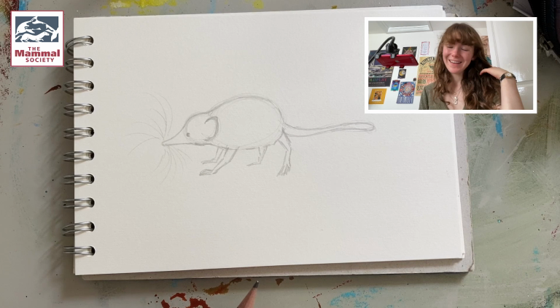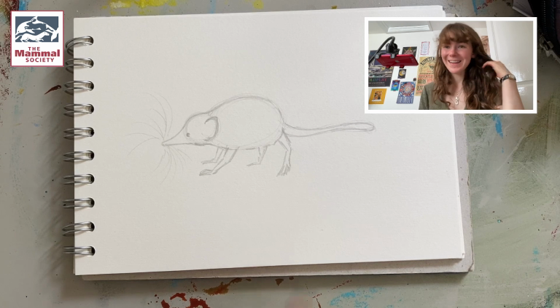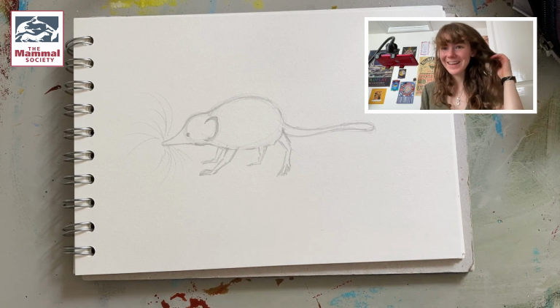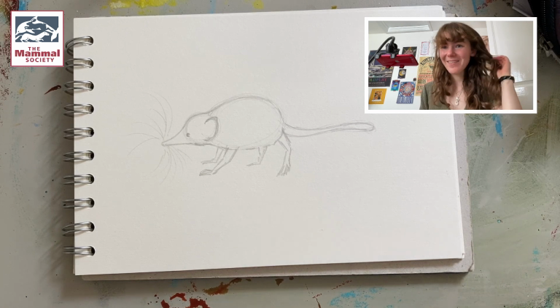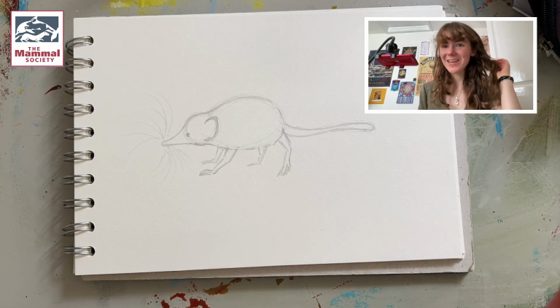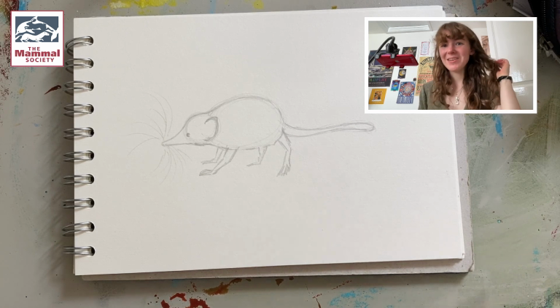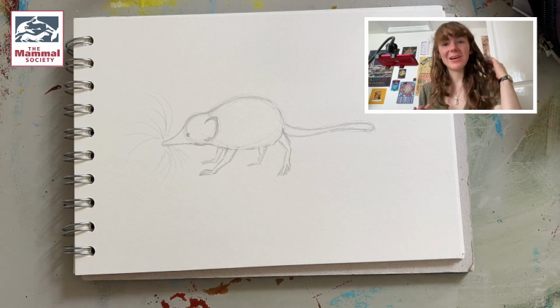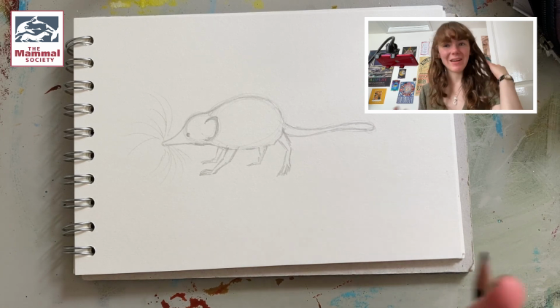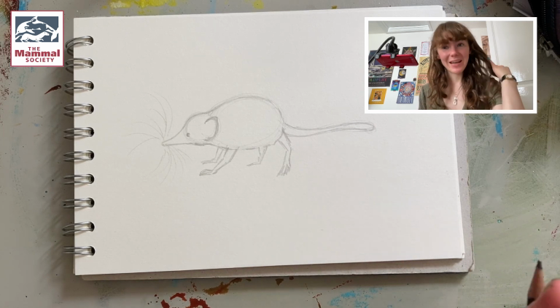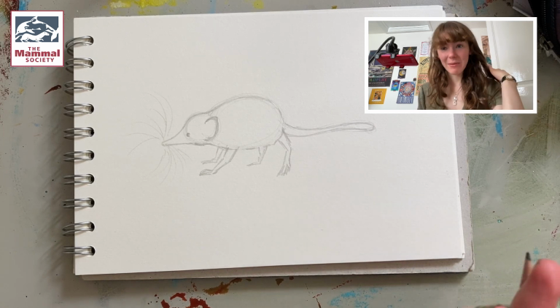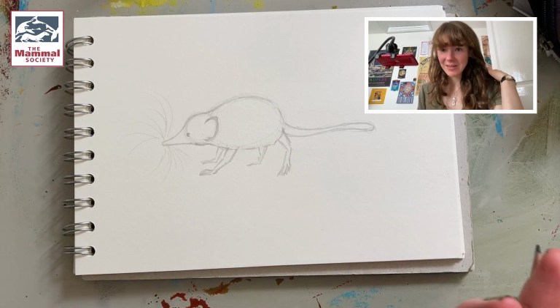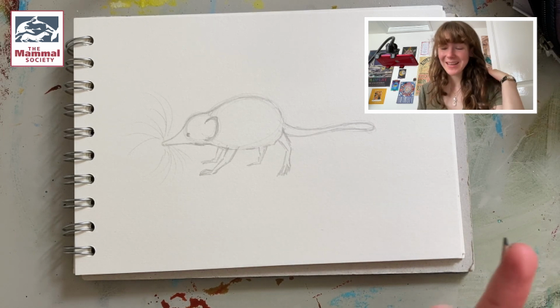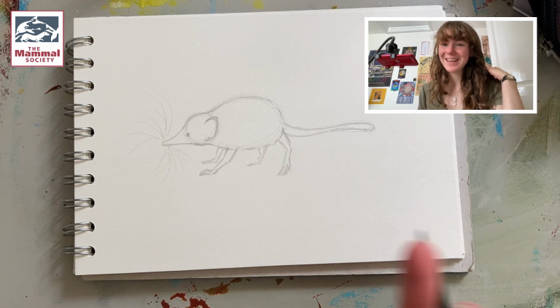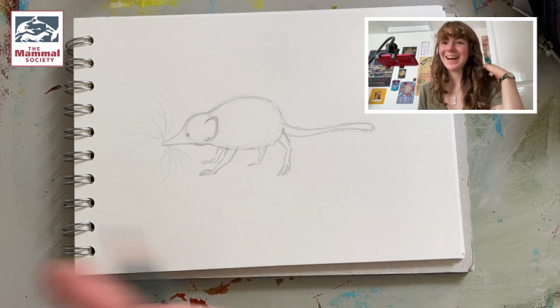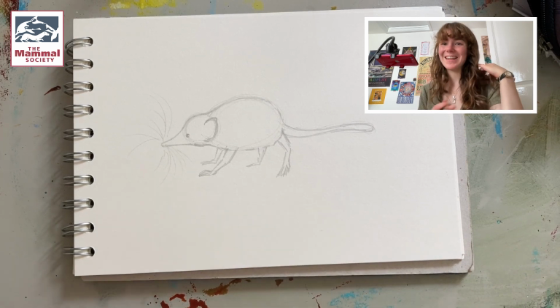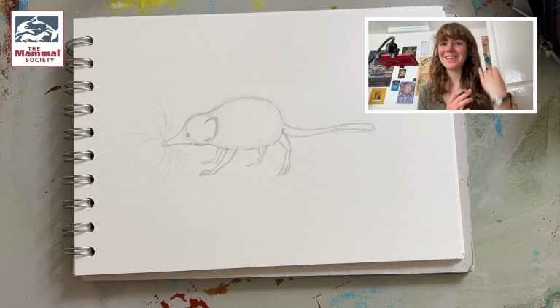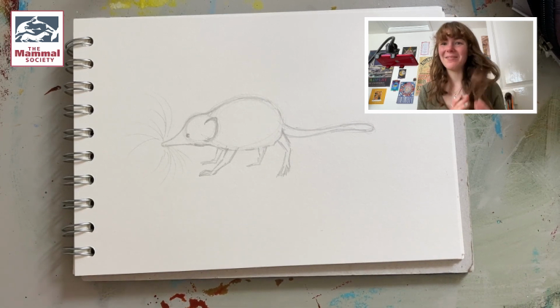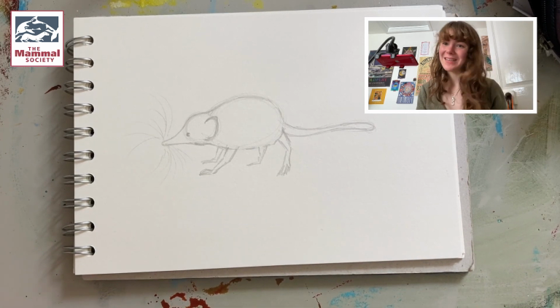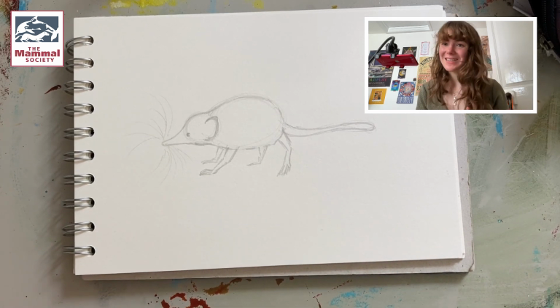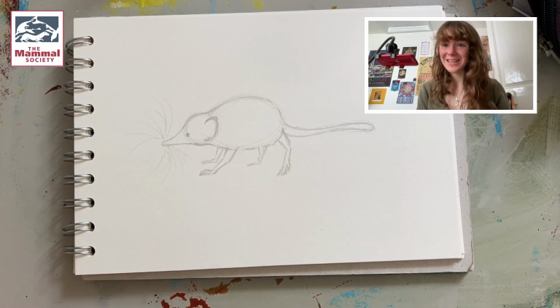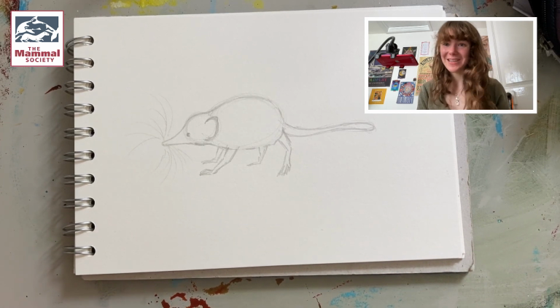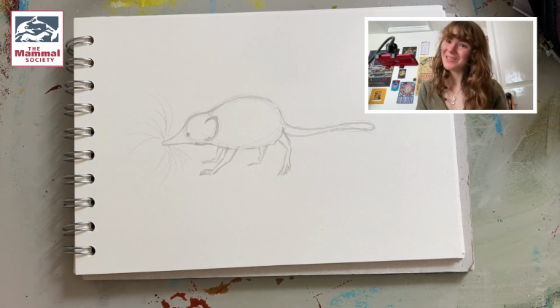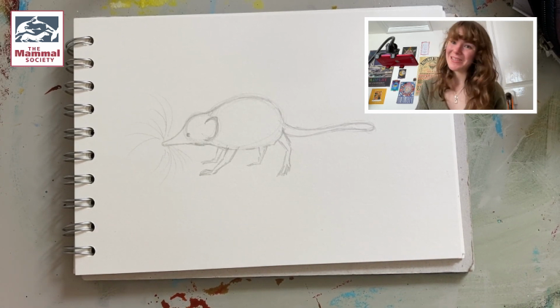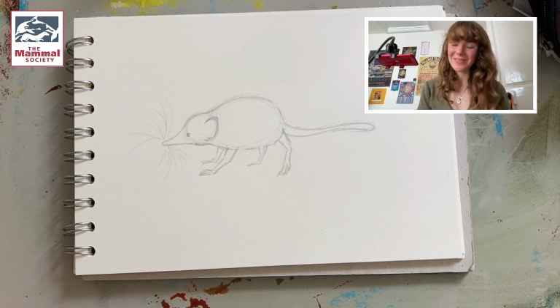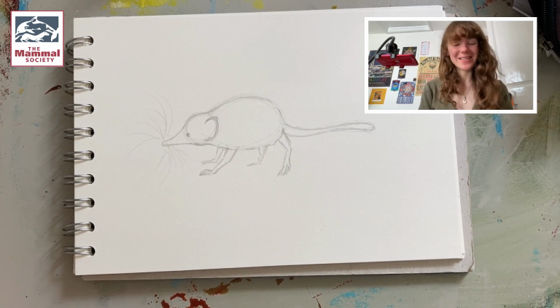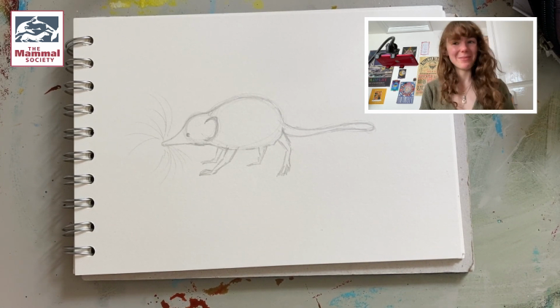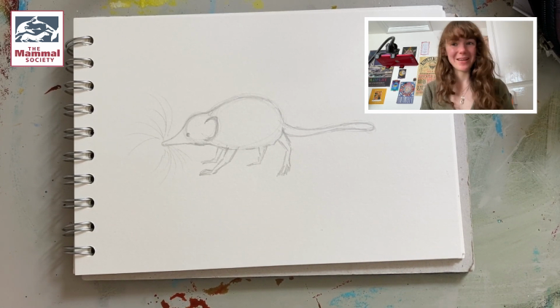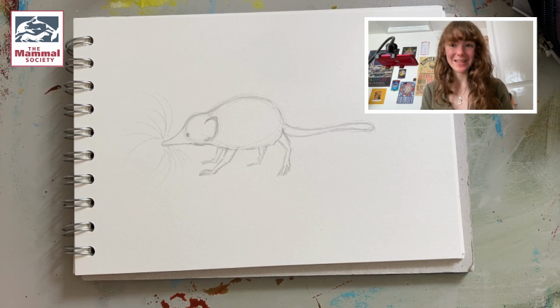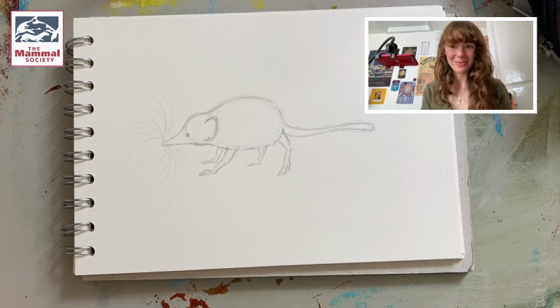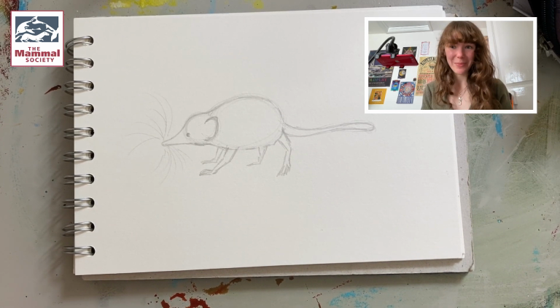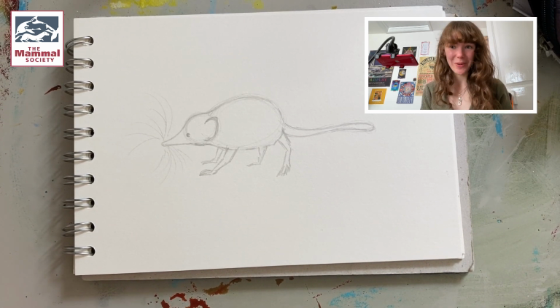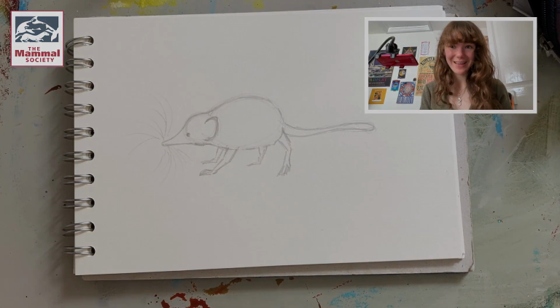And there you have it! You can colour it in however you like, and I can't wait to see your shrews for this year's National Mammal Week. See you in the next one — thank you!